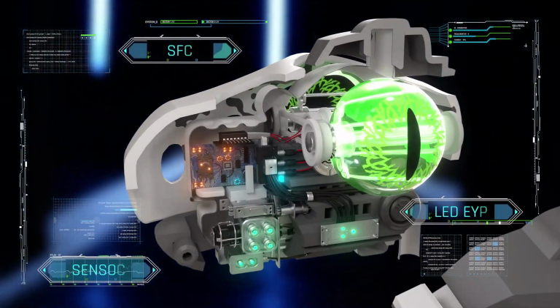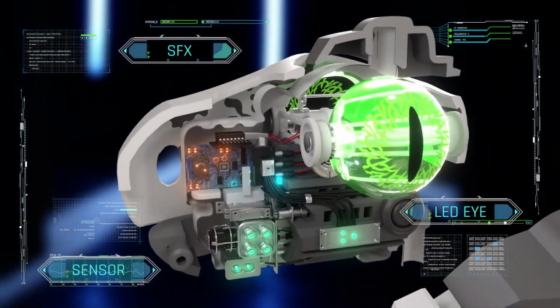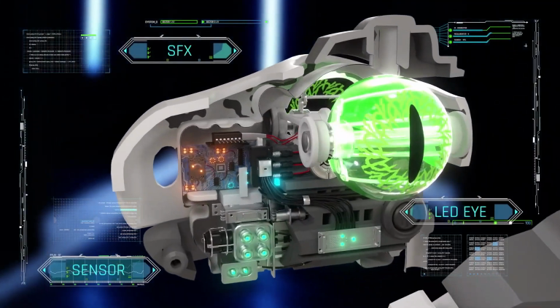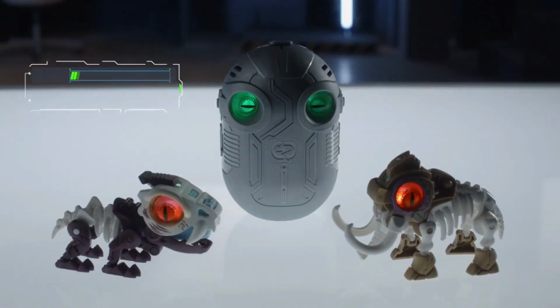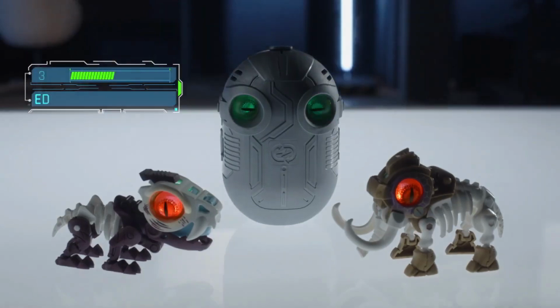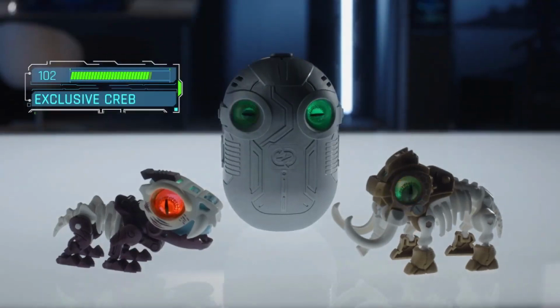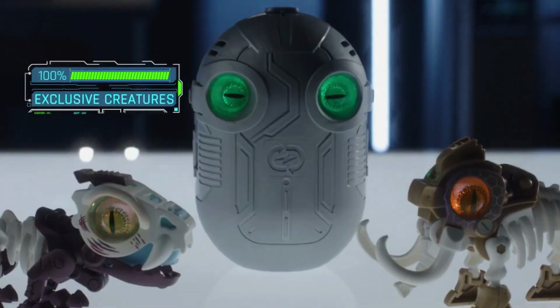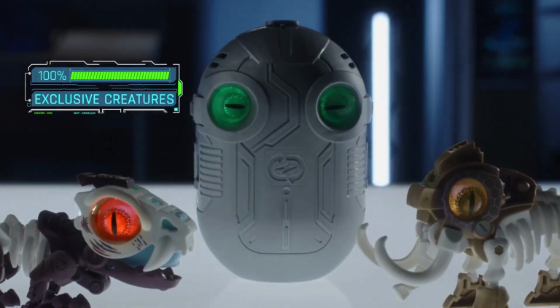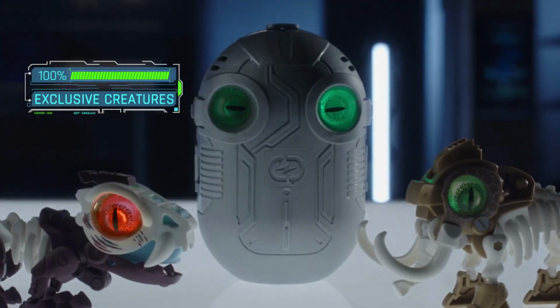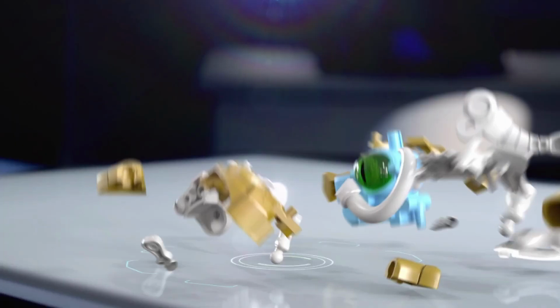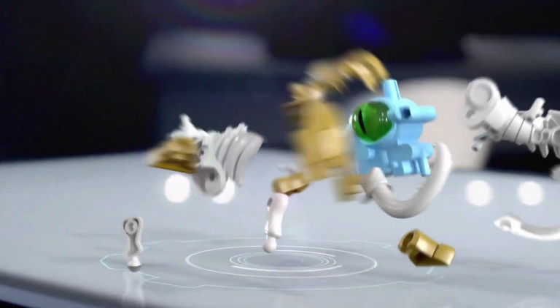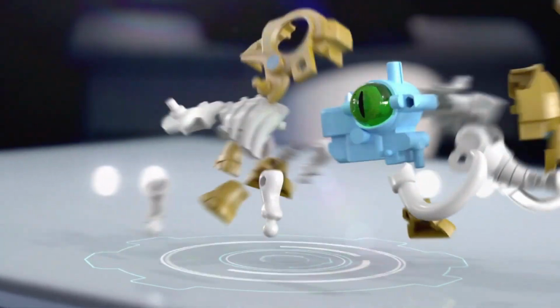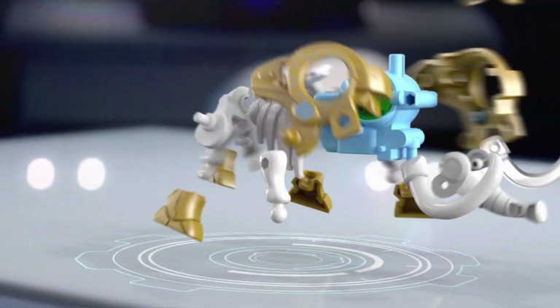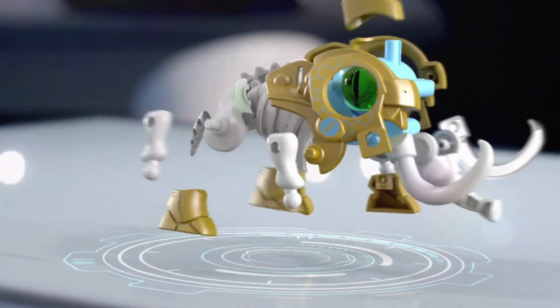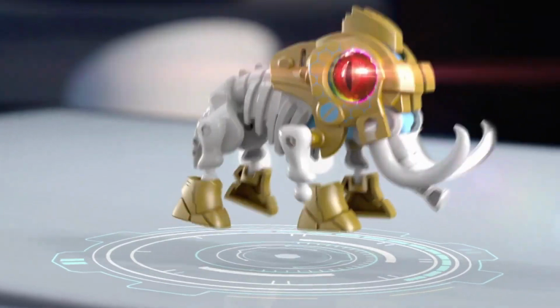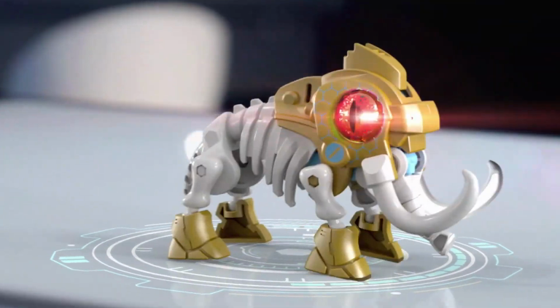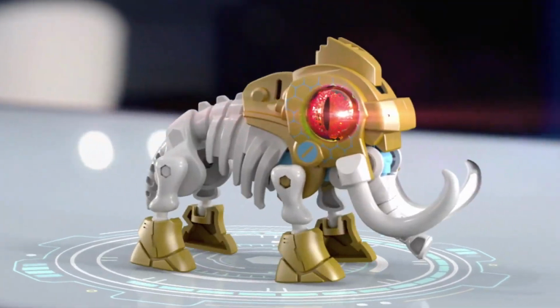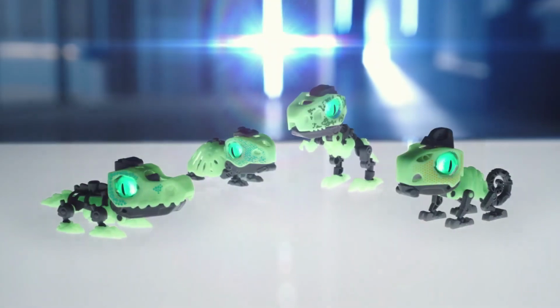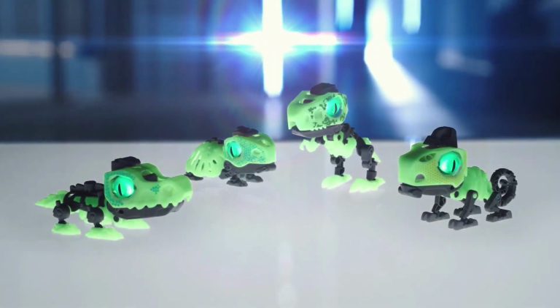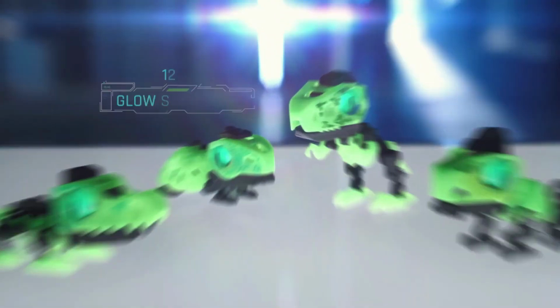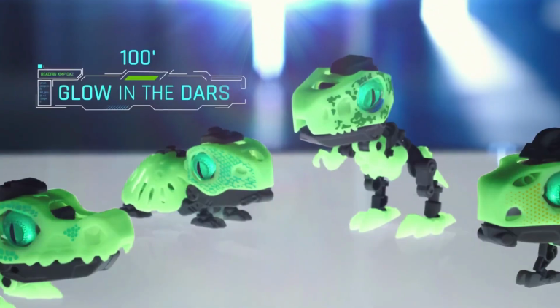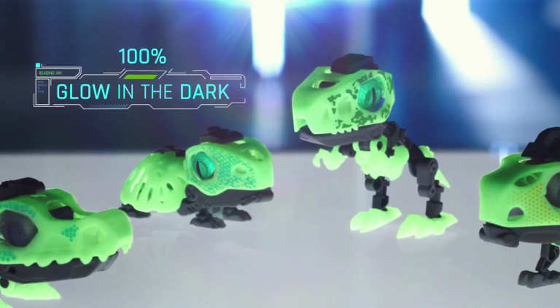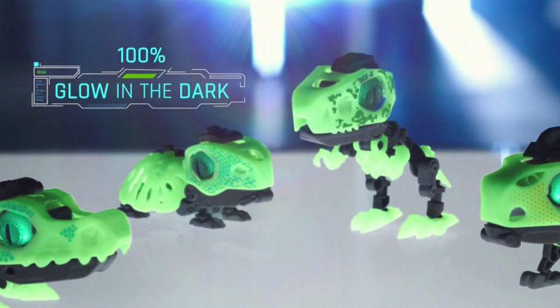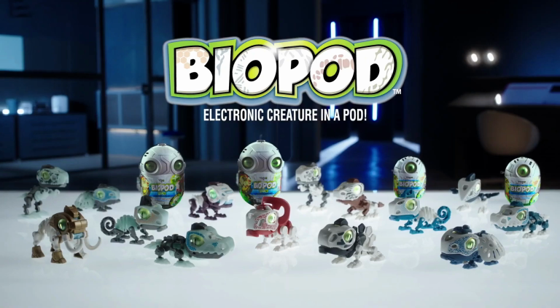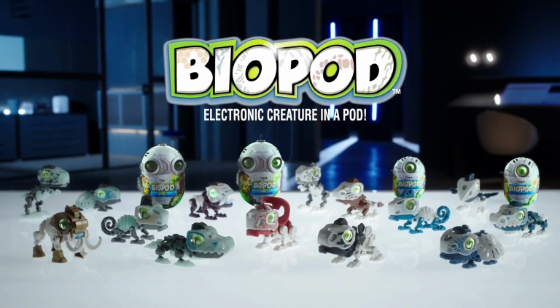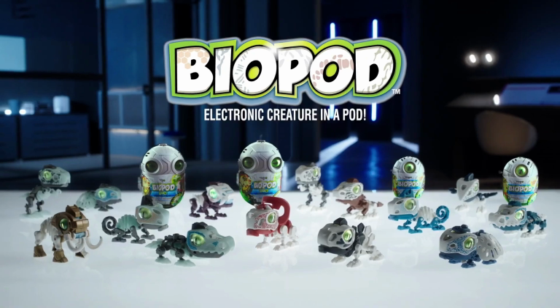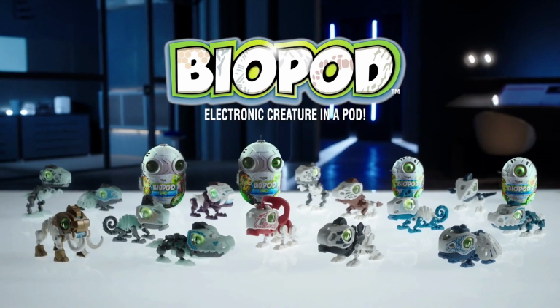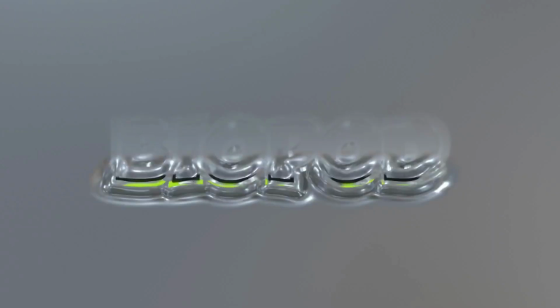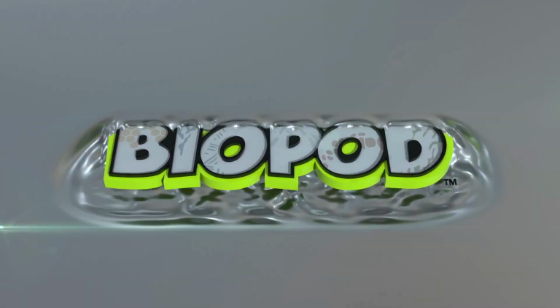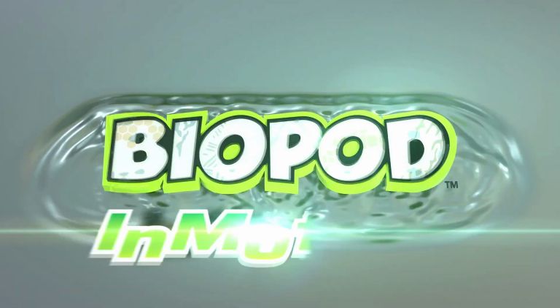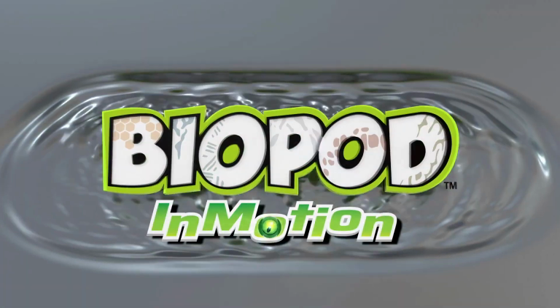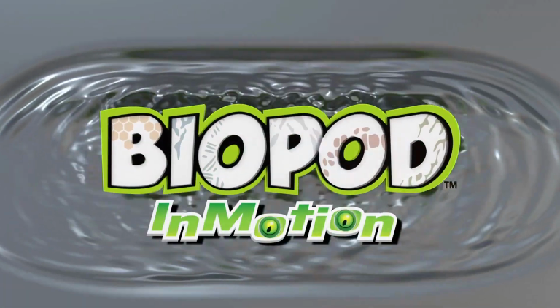Exclusive creatures with red eyes in Biopod Duo. Unleash their special power of glow in the dark. Biopod in motion!